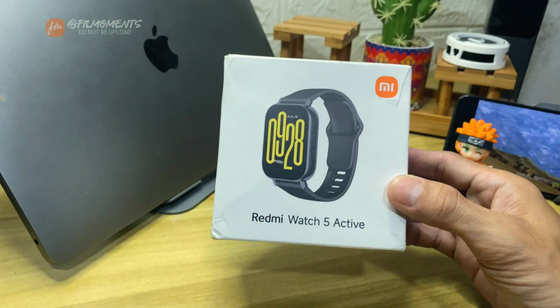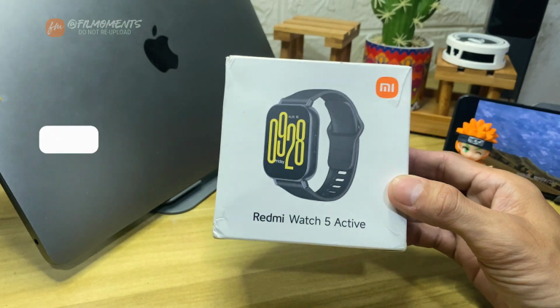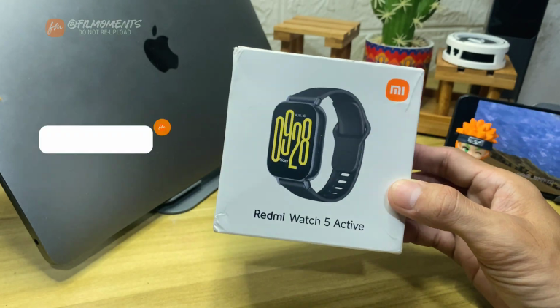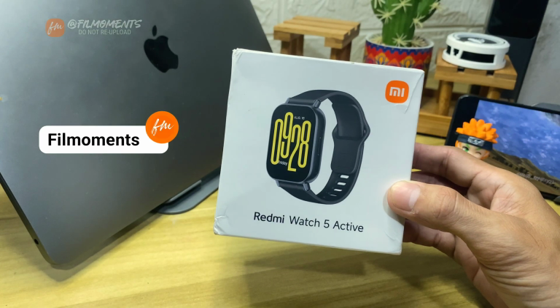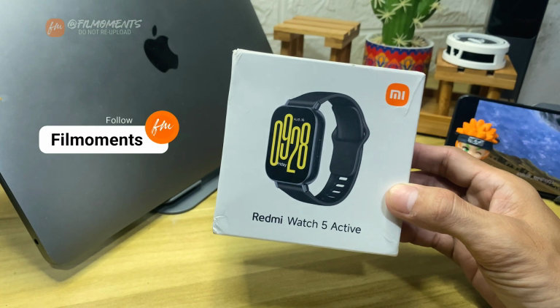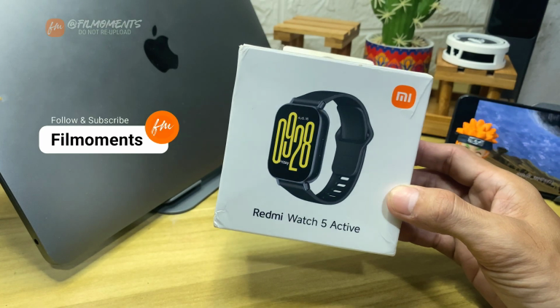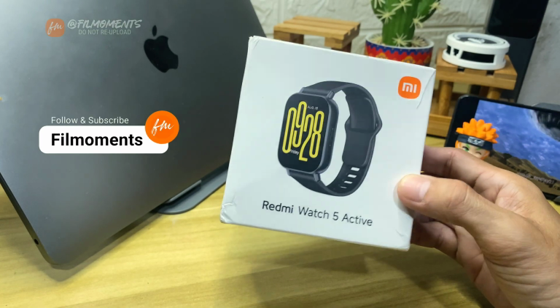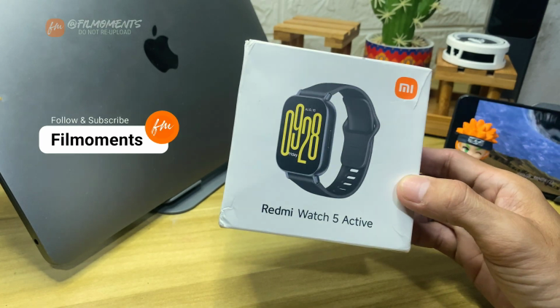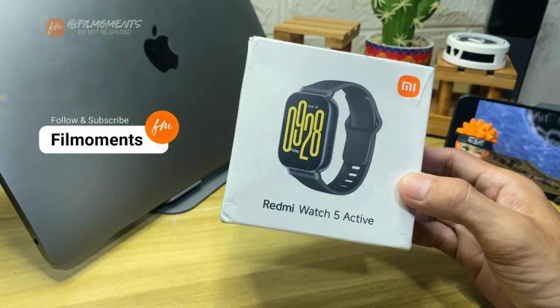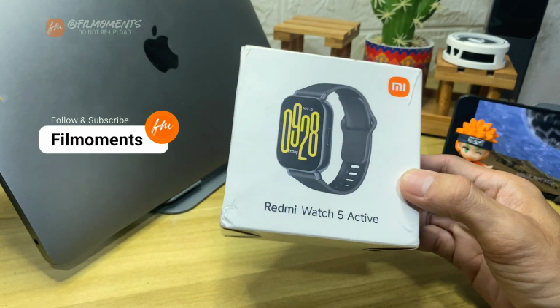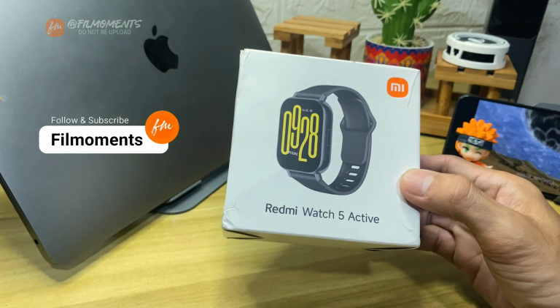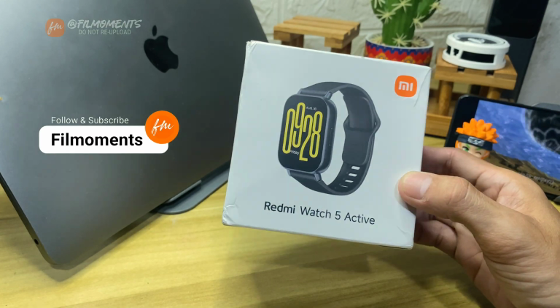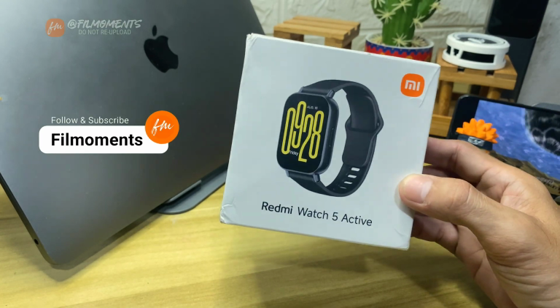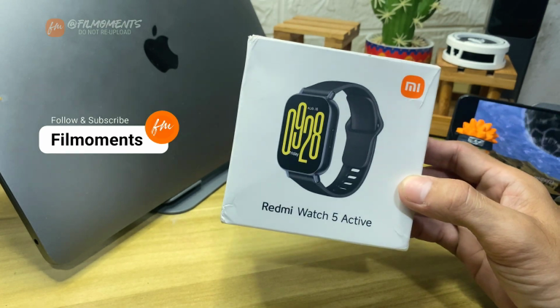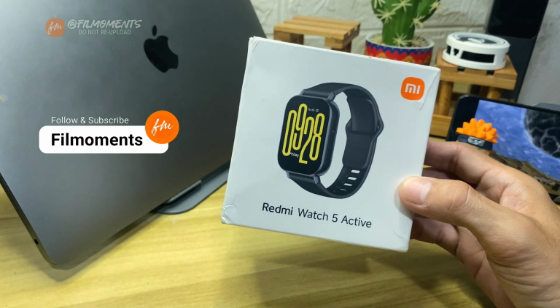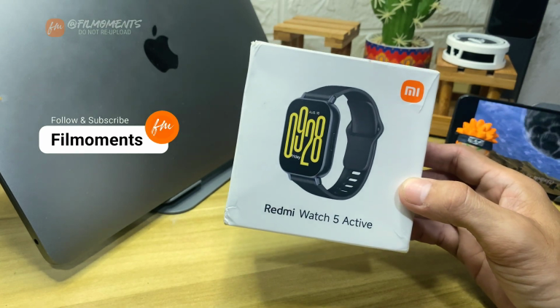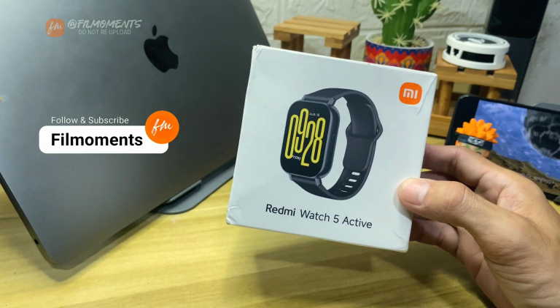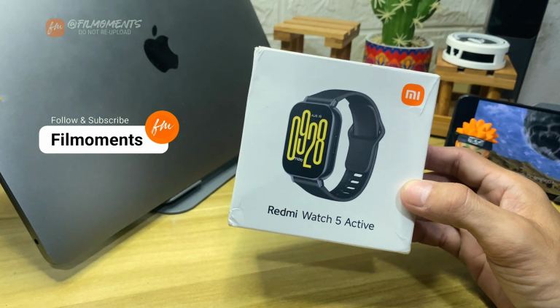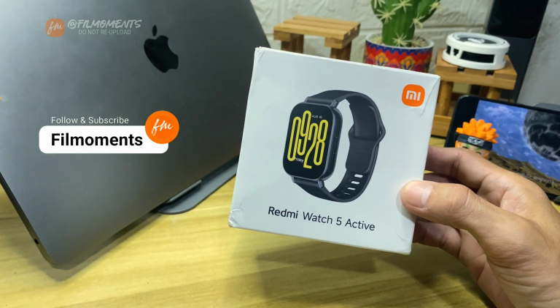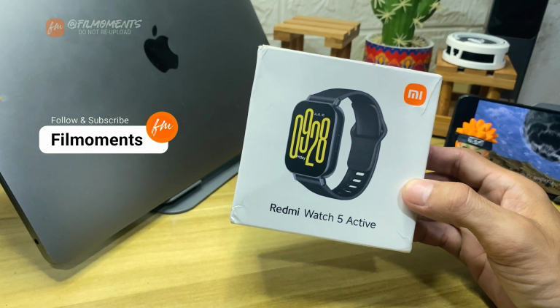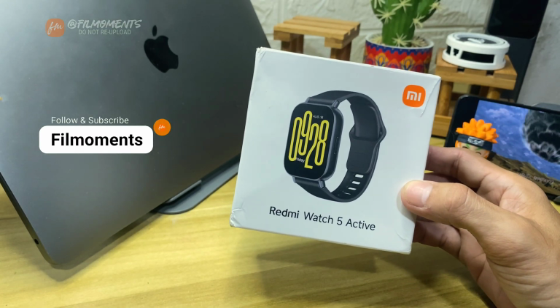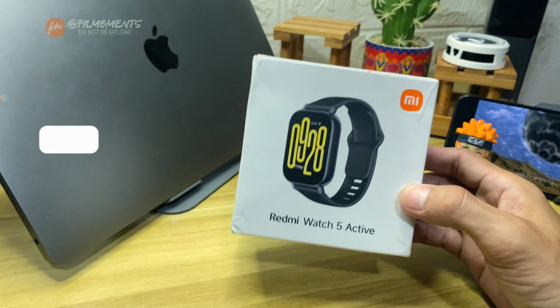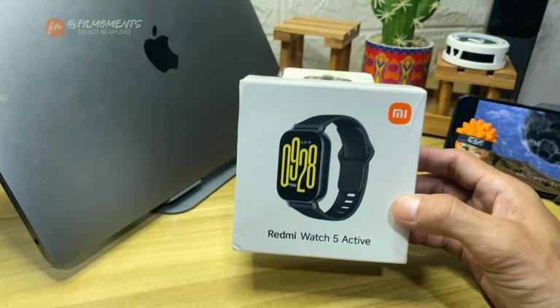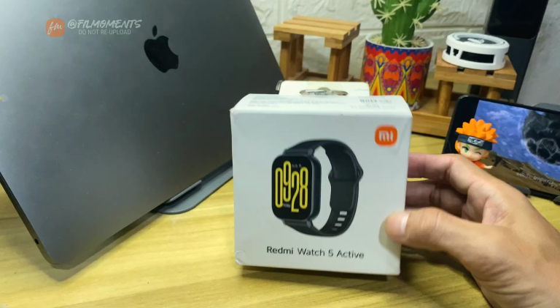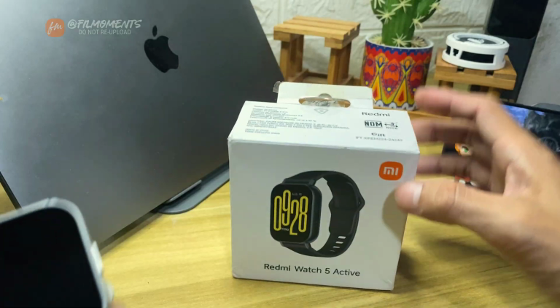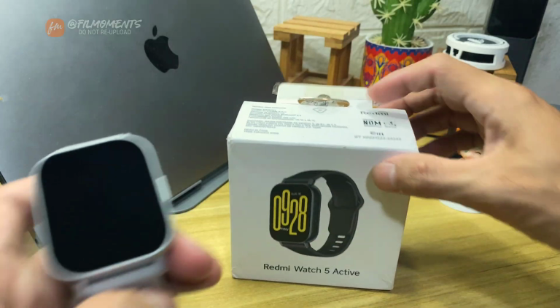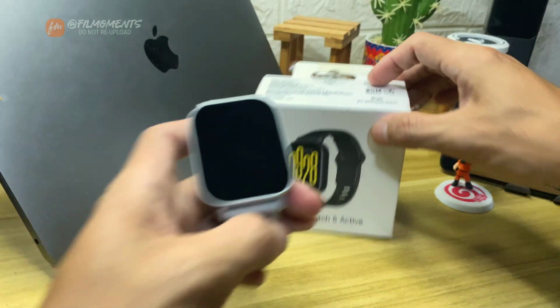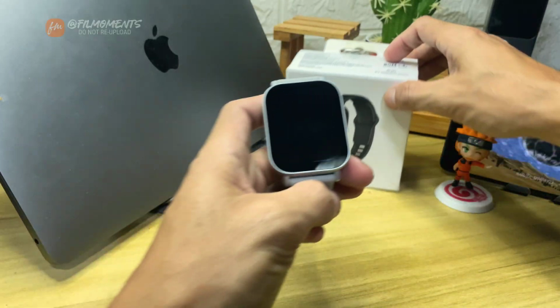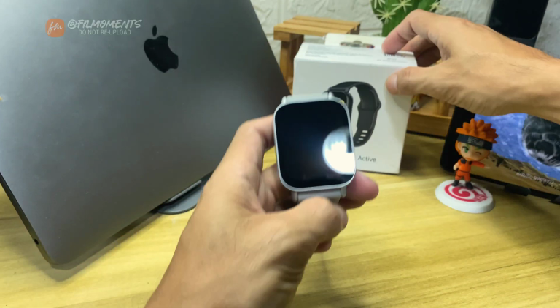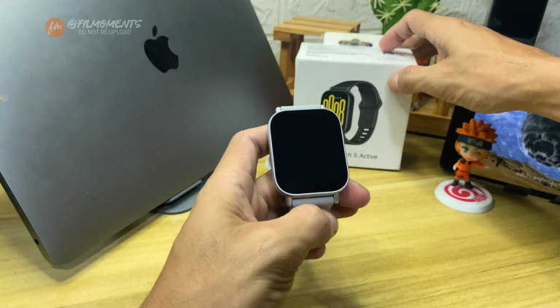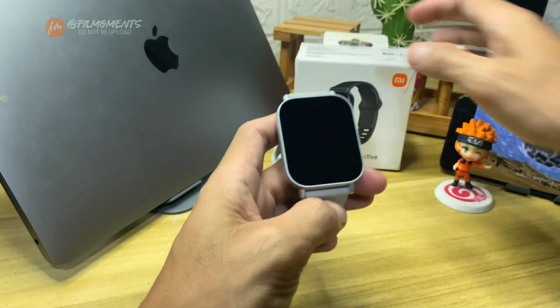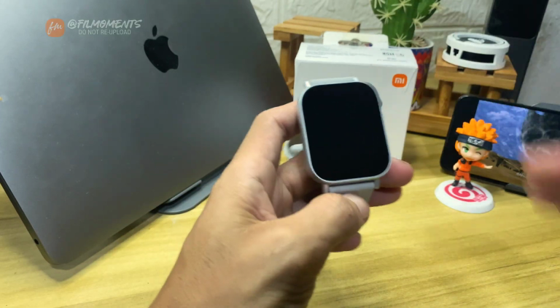If you're new to this channel, please subscribe or click the follow button to be updated with our latest upload.